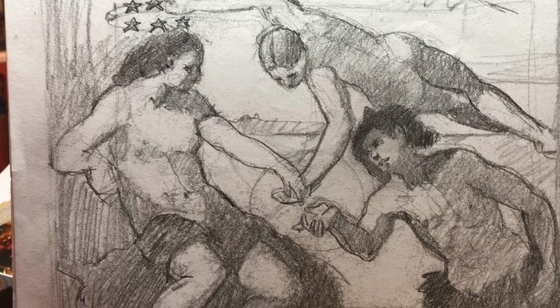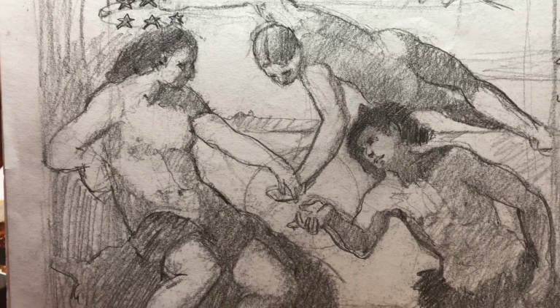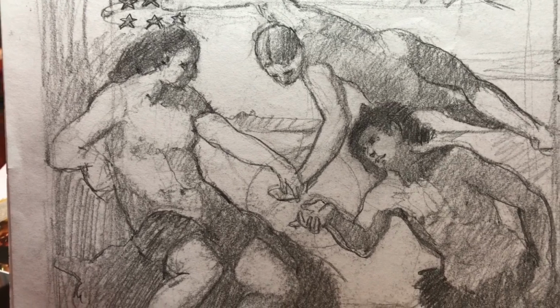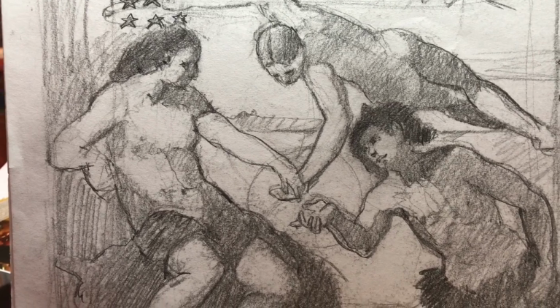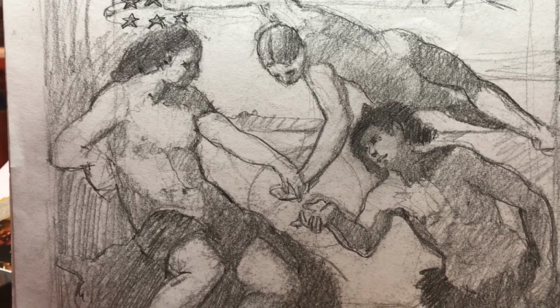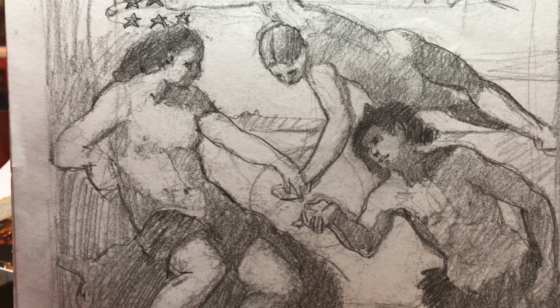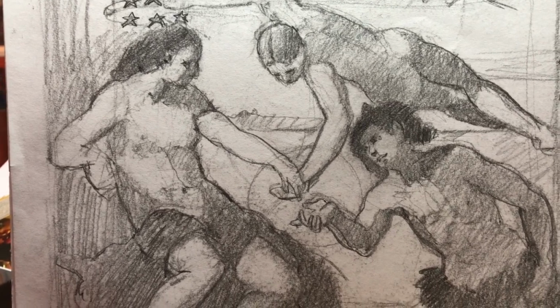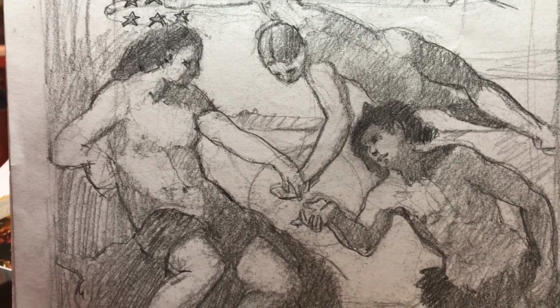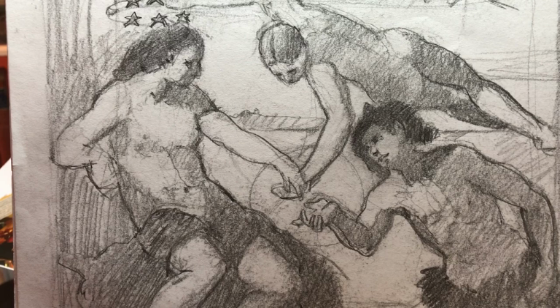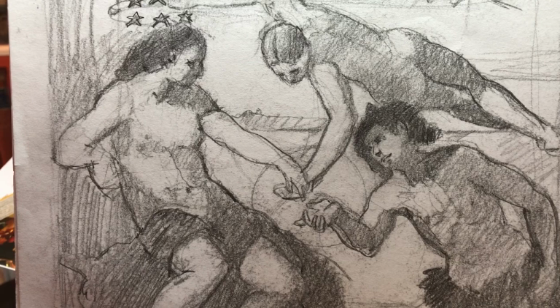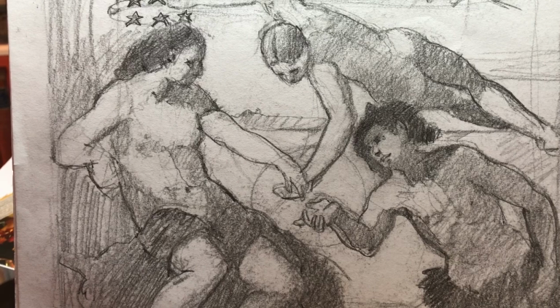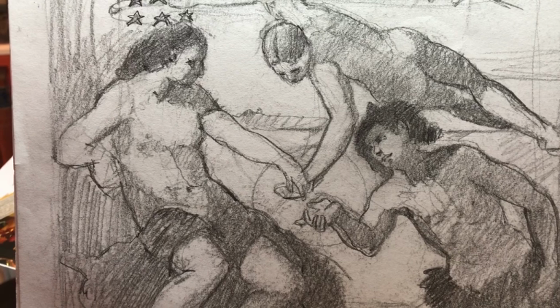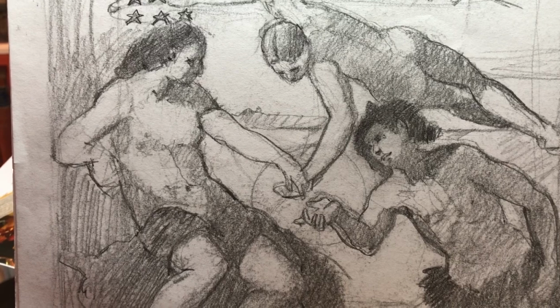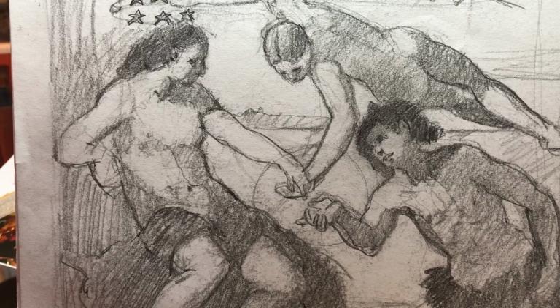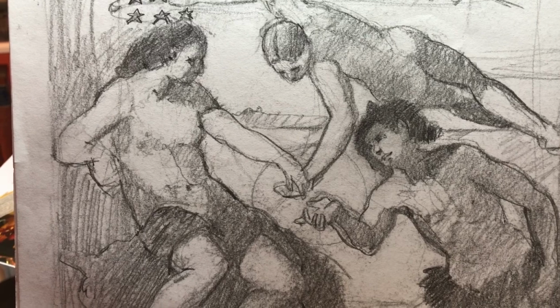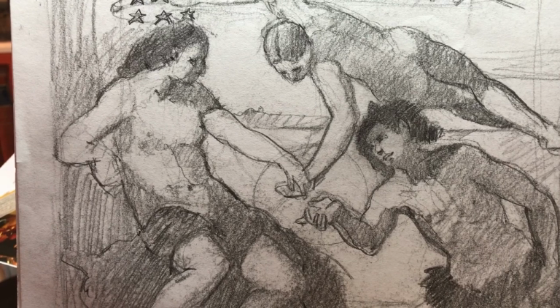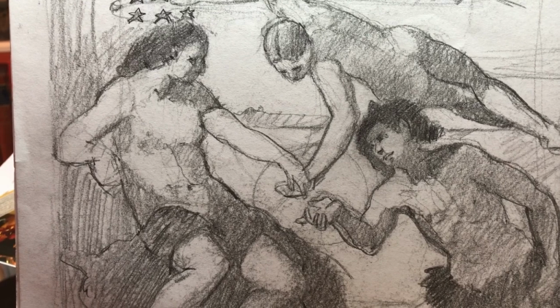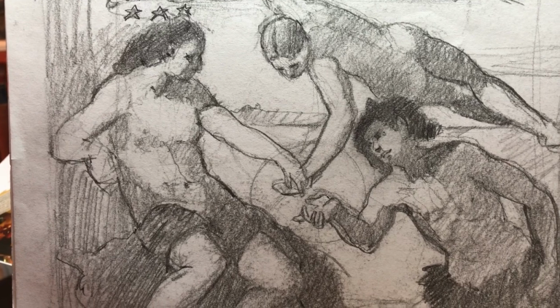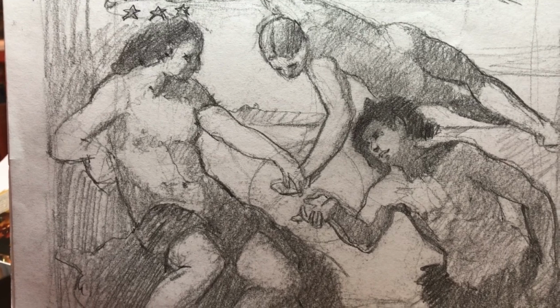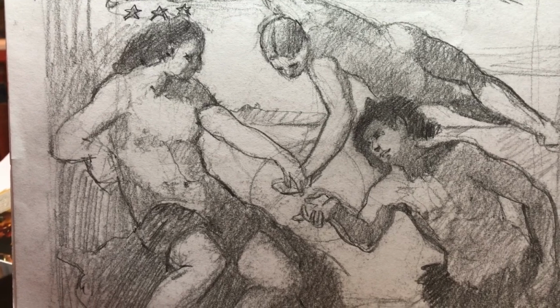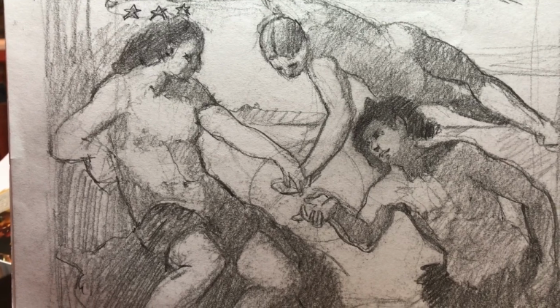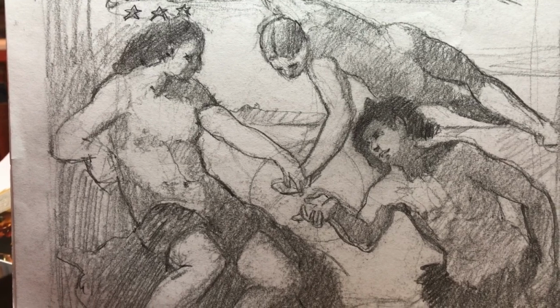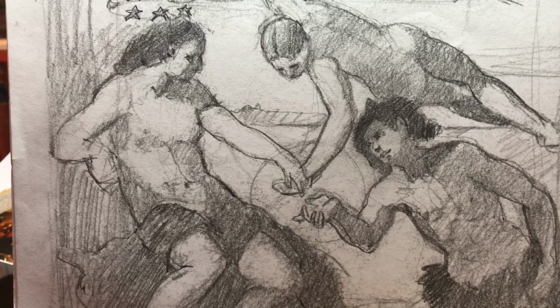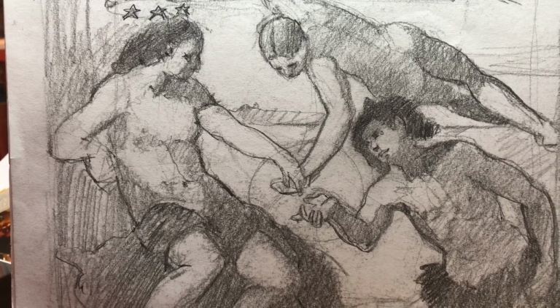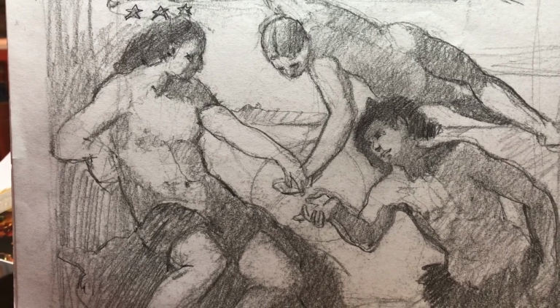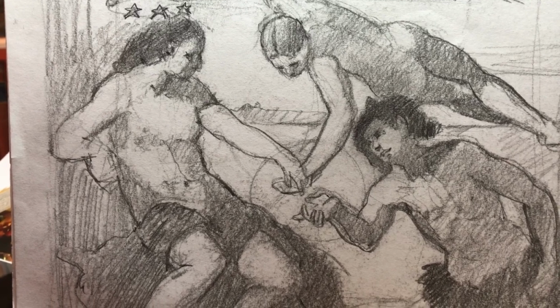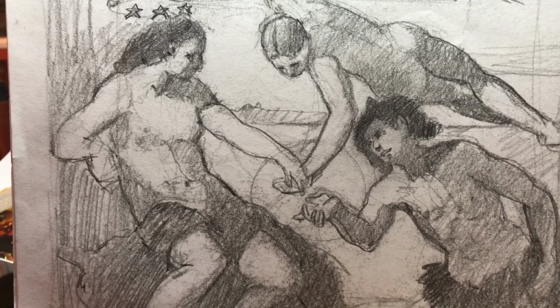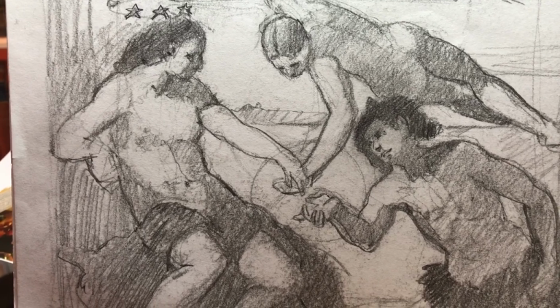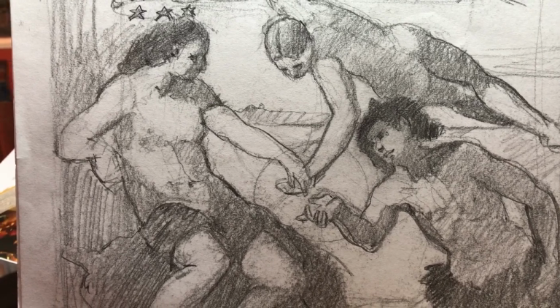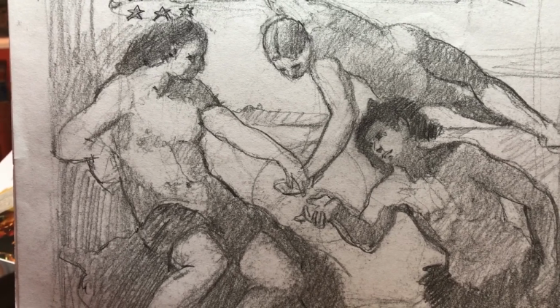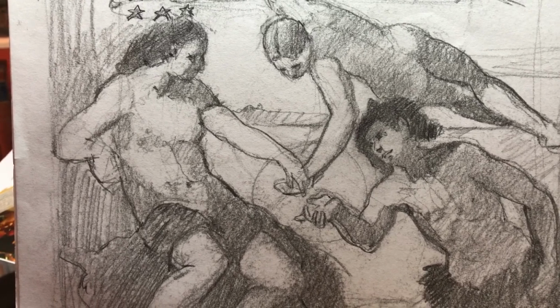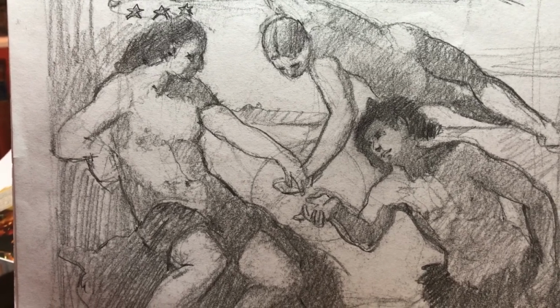I hope you enjoyed this and maybe it will inspire you to draw and sketch directly from old master paintings and sculpture yourself. Look for other works on my website, briankeeler.com.